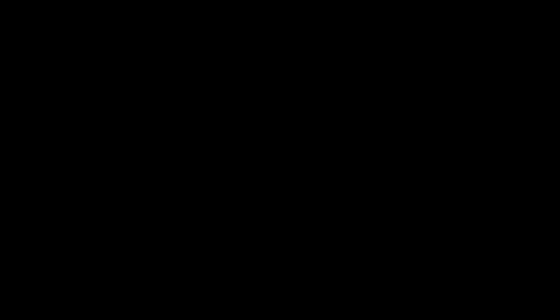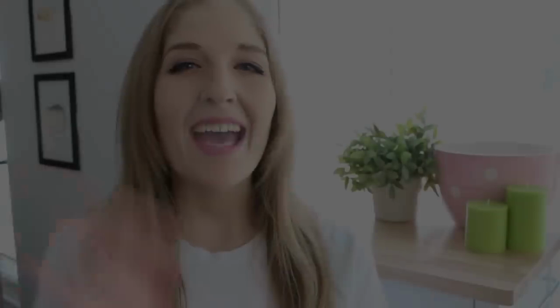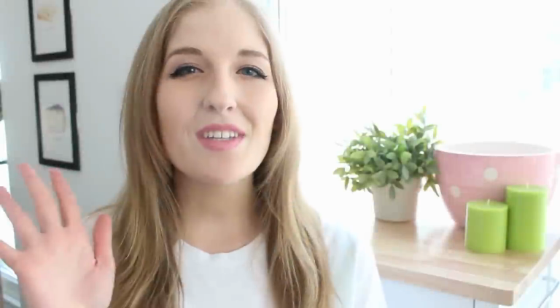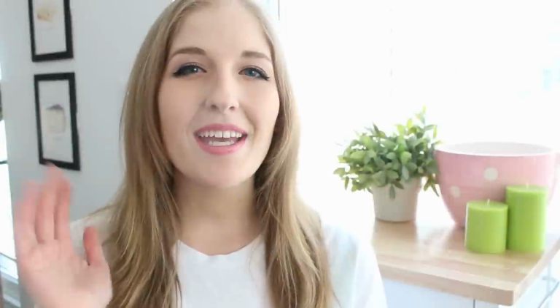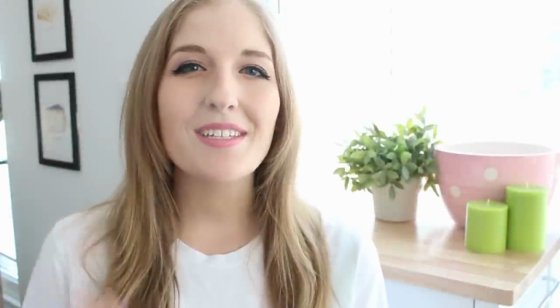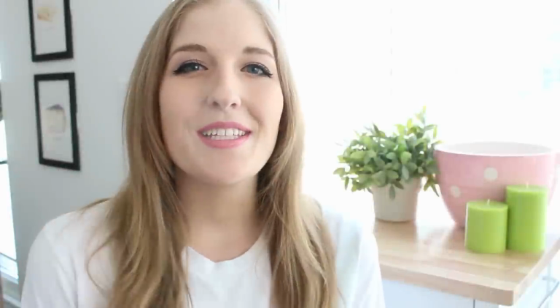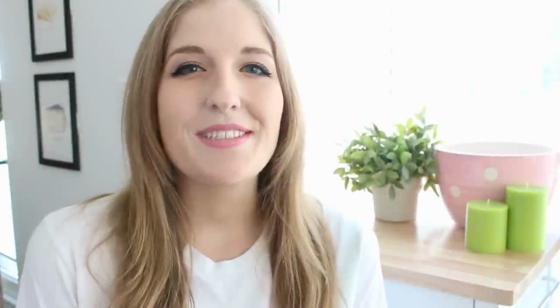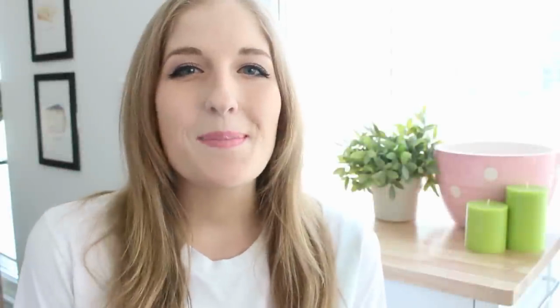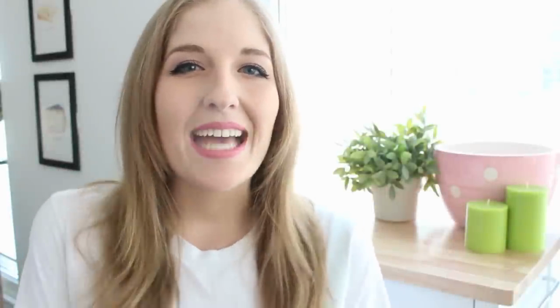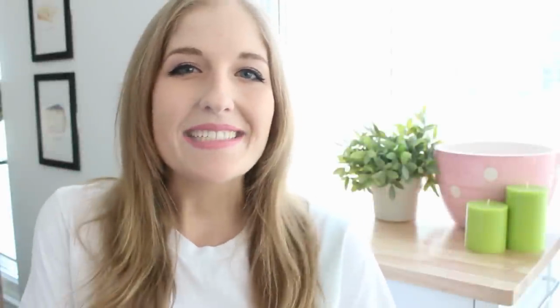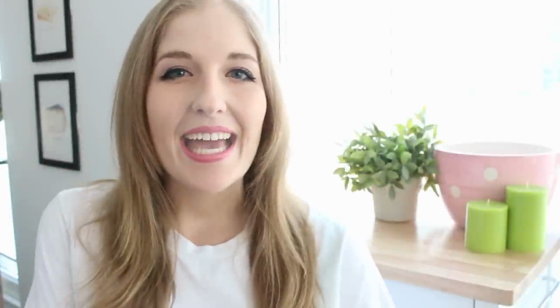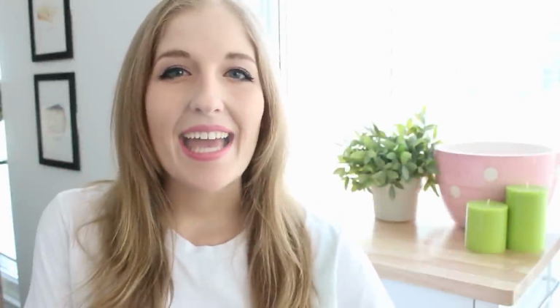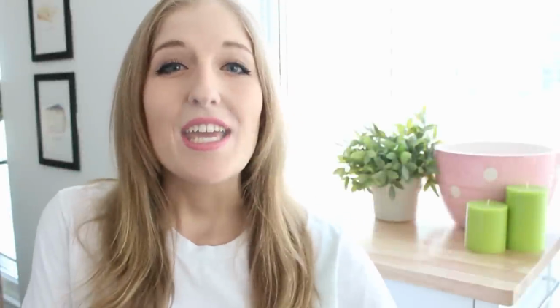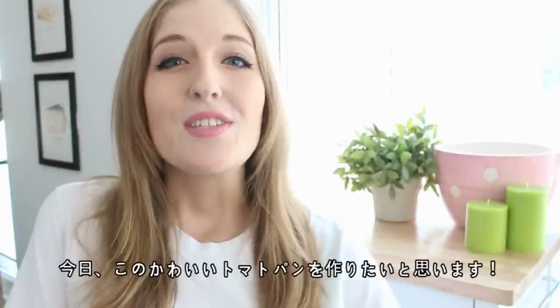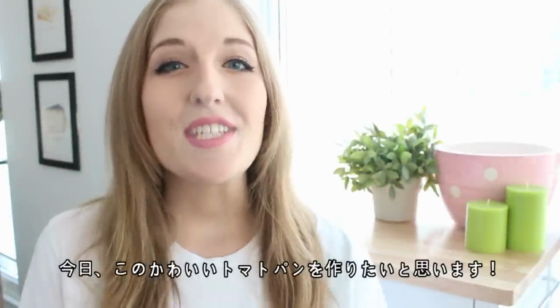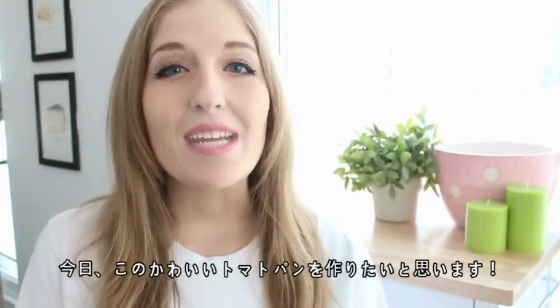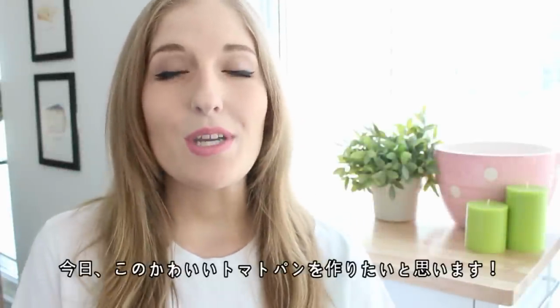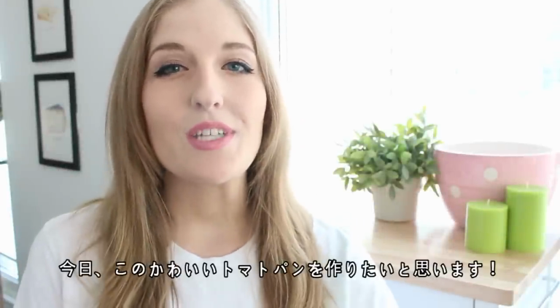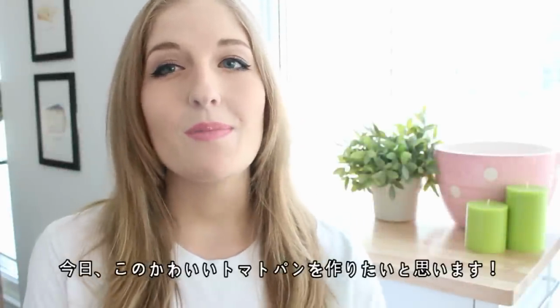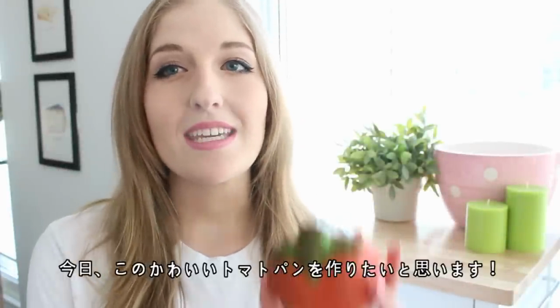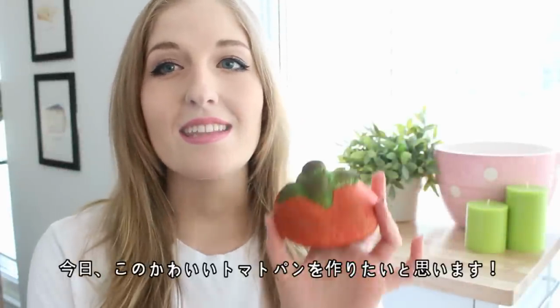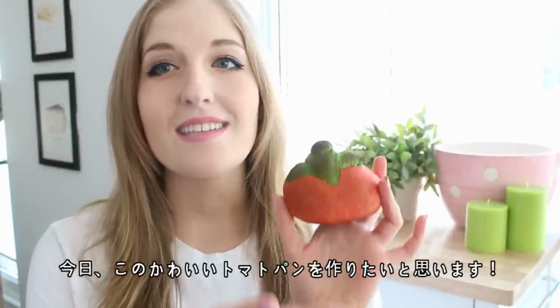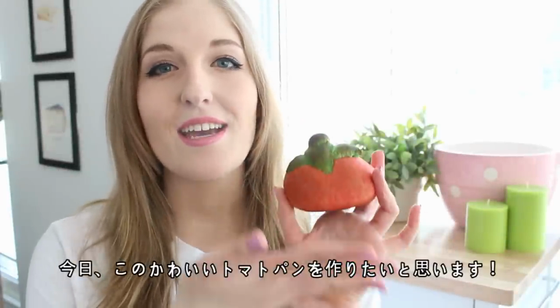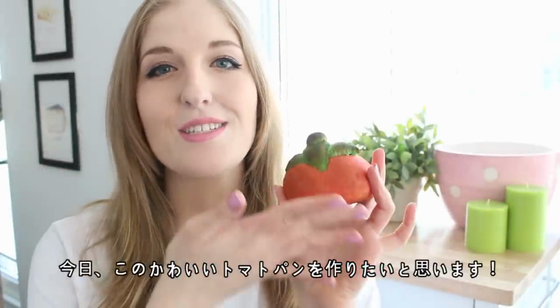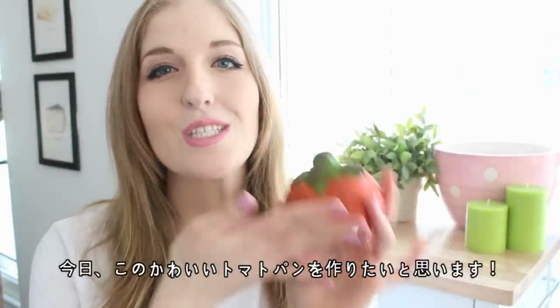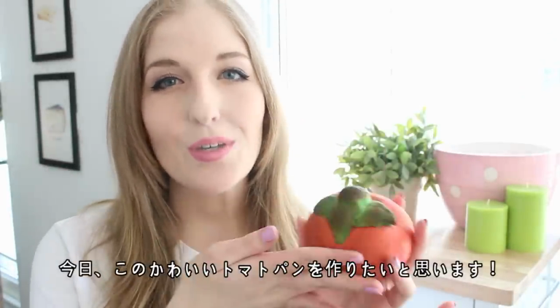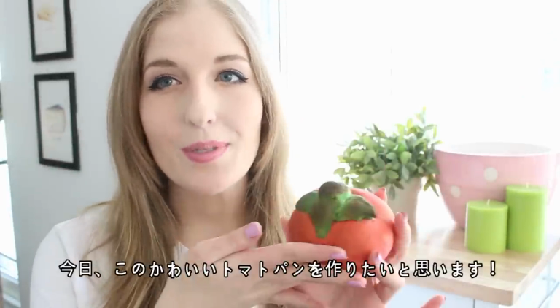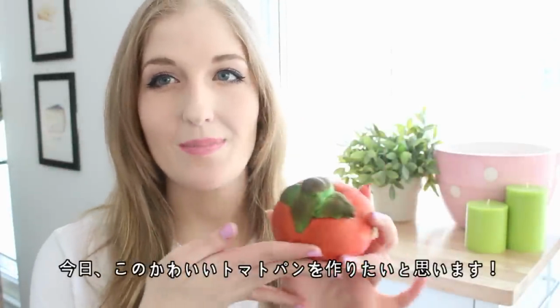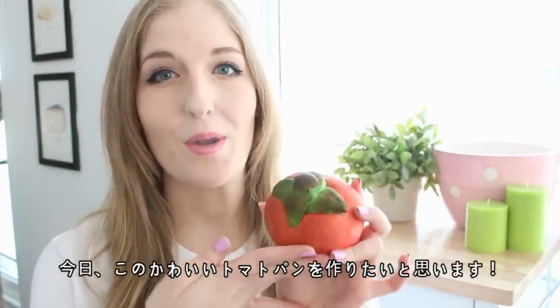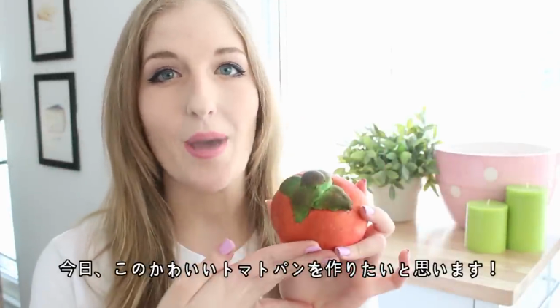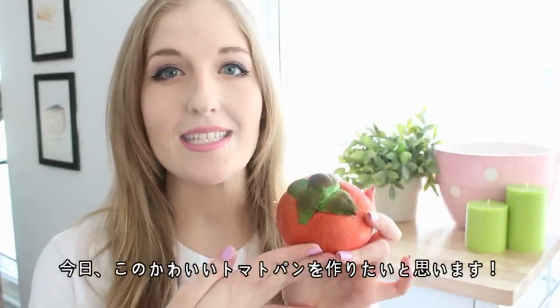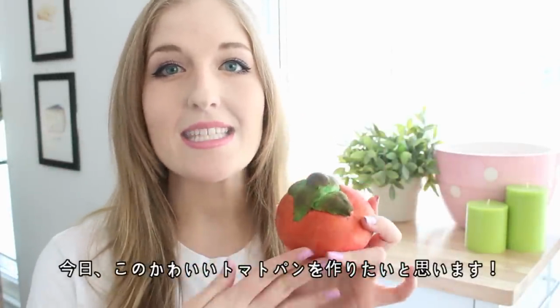Hi everyone! Konnichiwa! So today we are going to be making these adorable tomato buns.